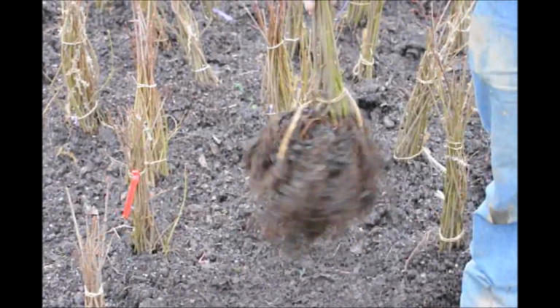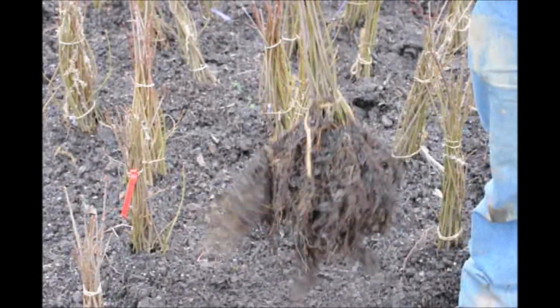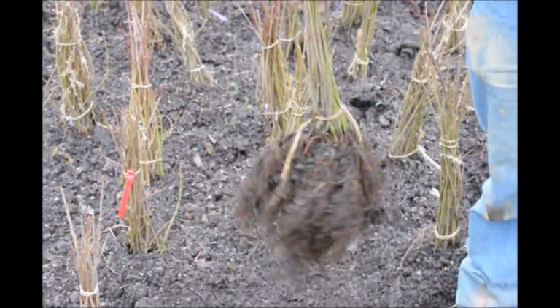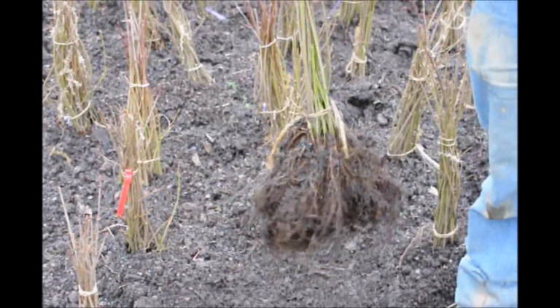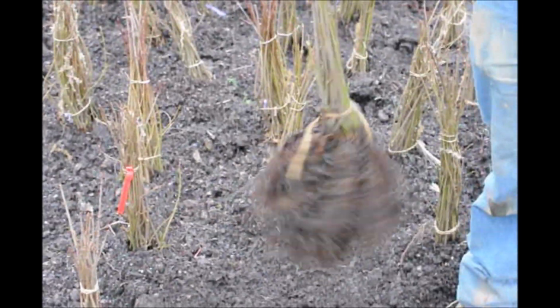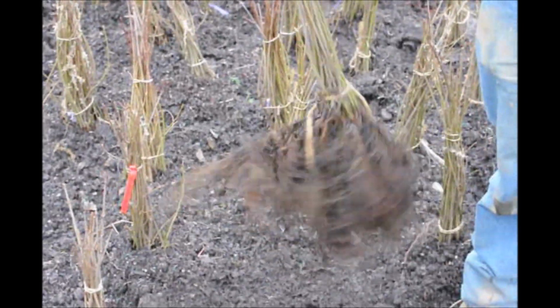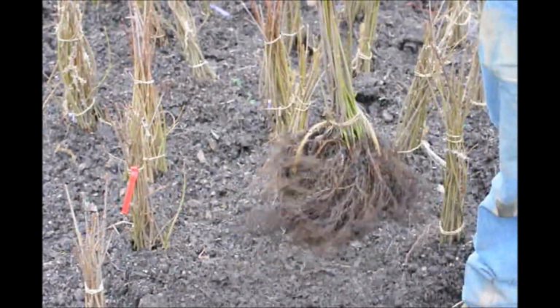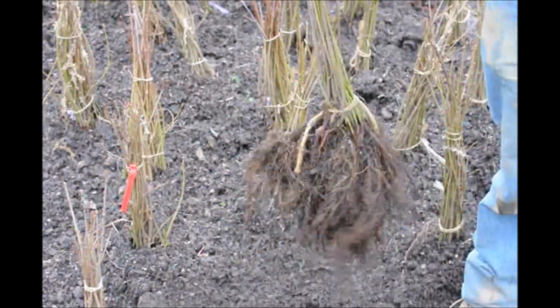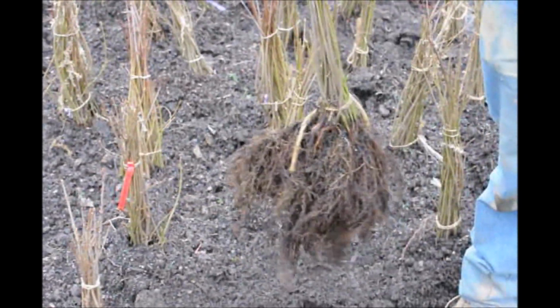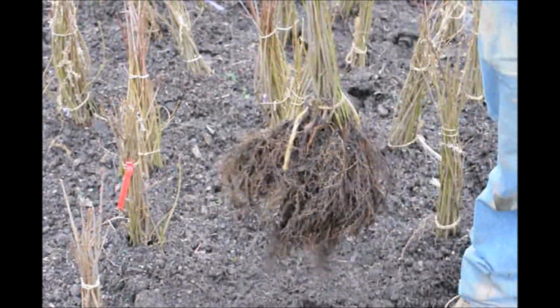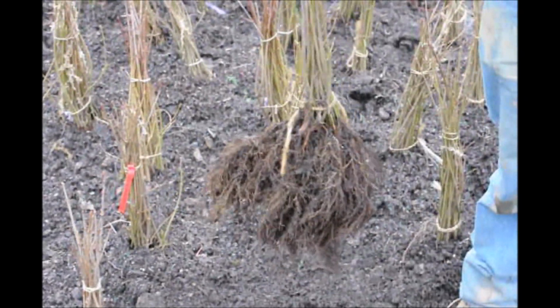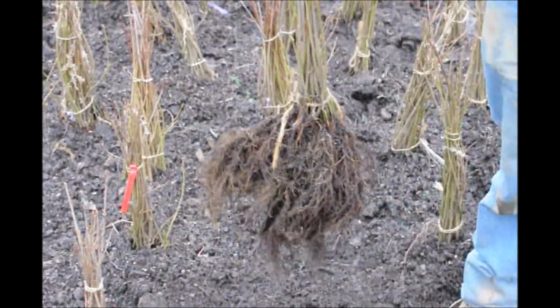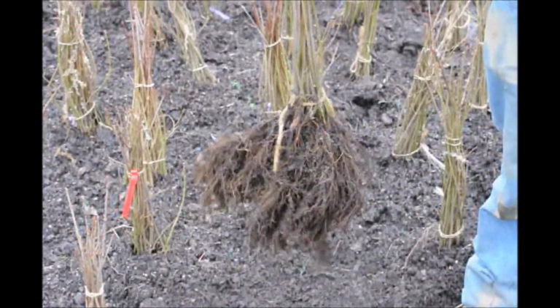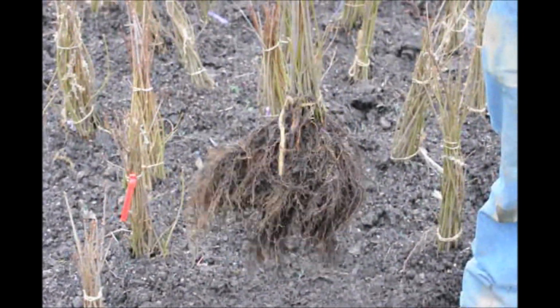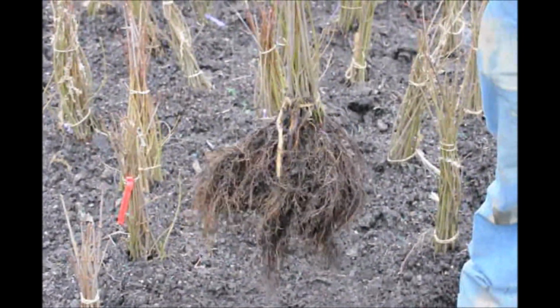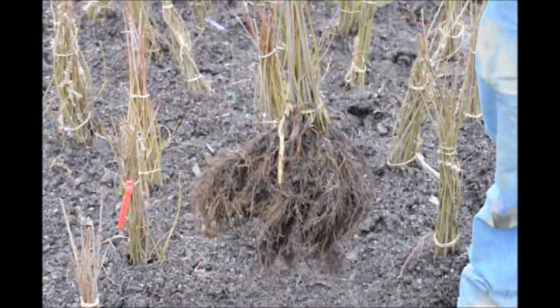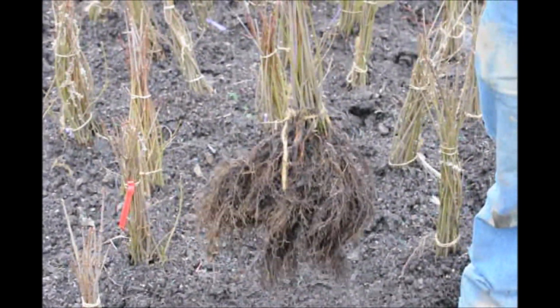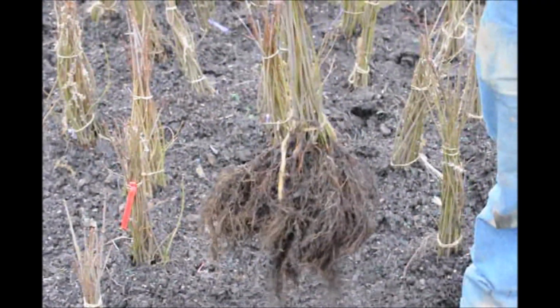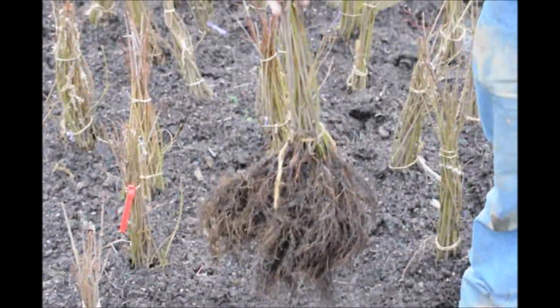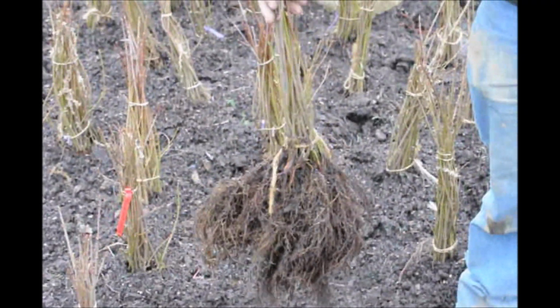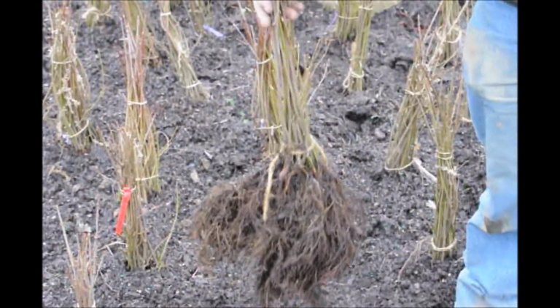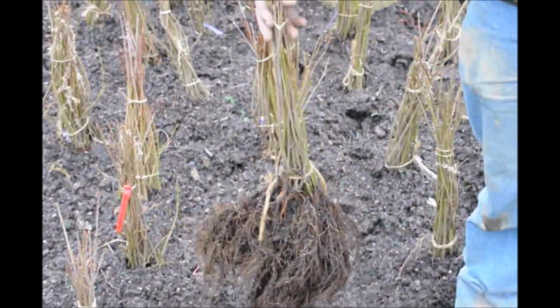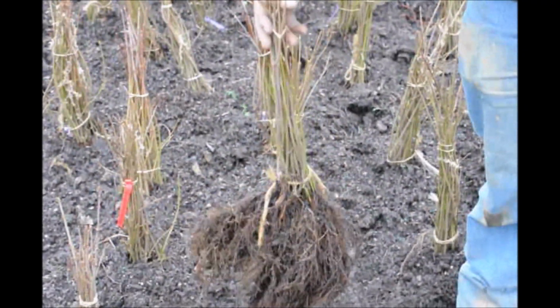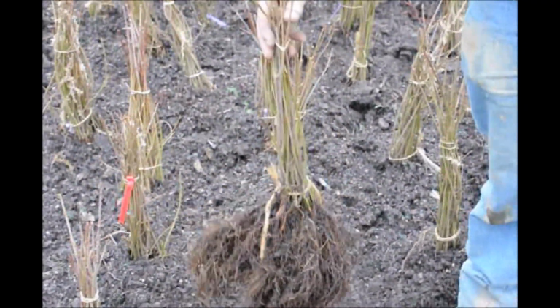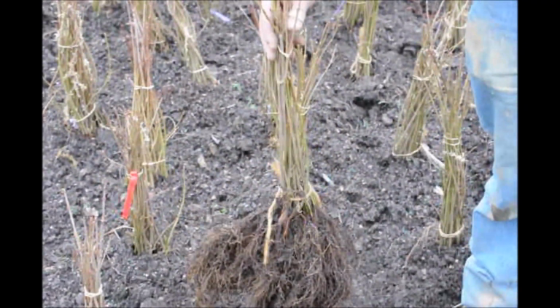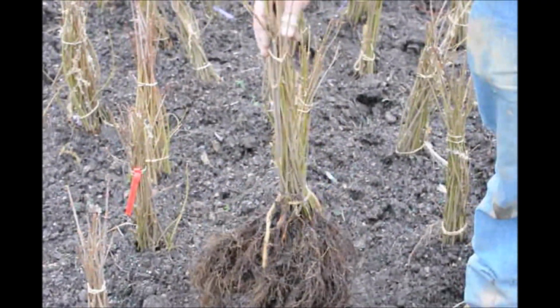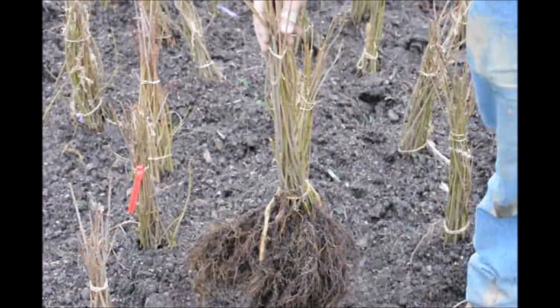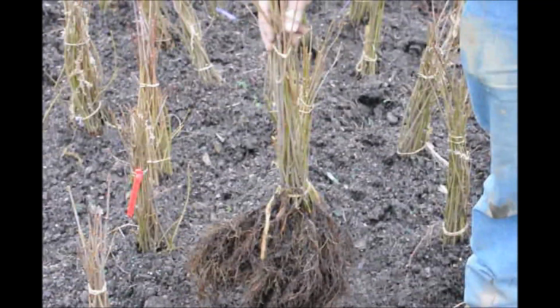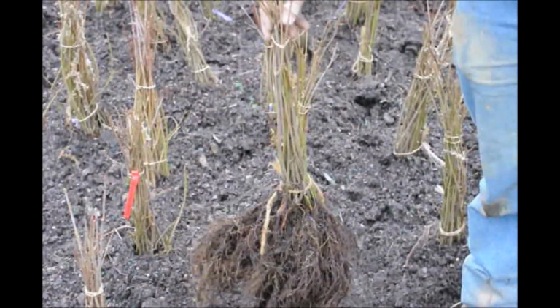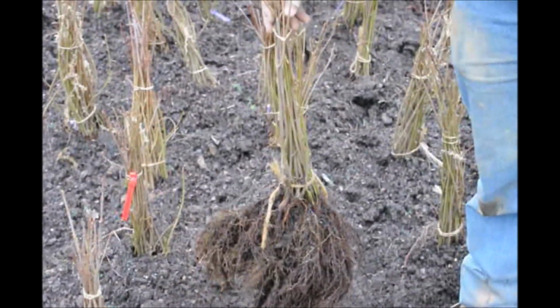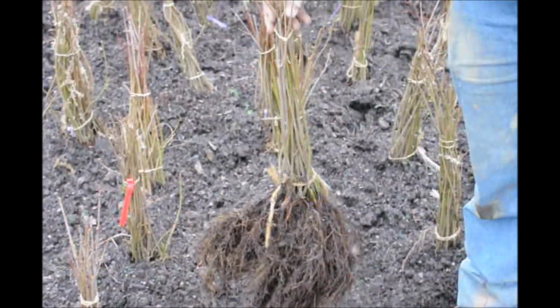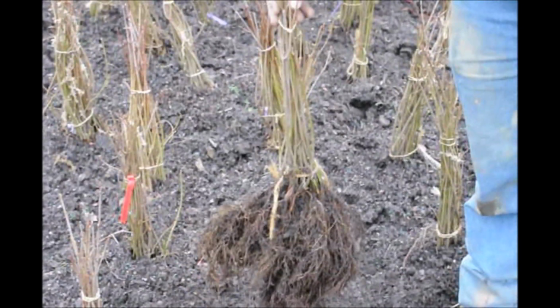If you have any other questions just let us know. These are some bare root ones that we have available, and we do have plenty of them.